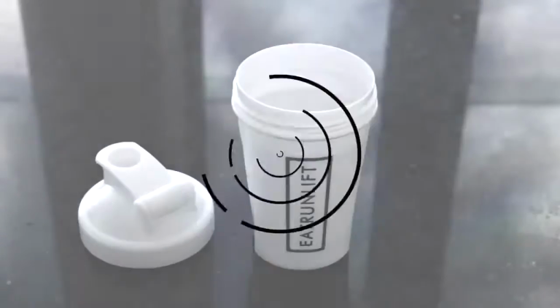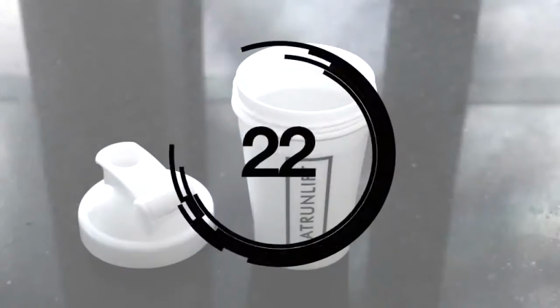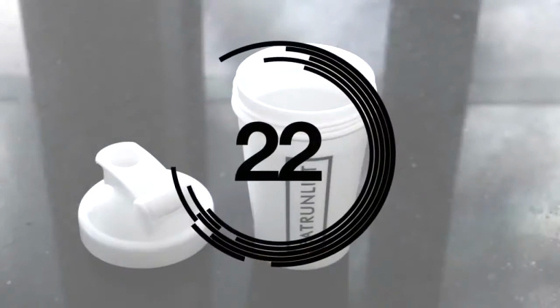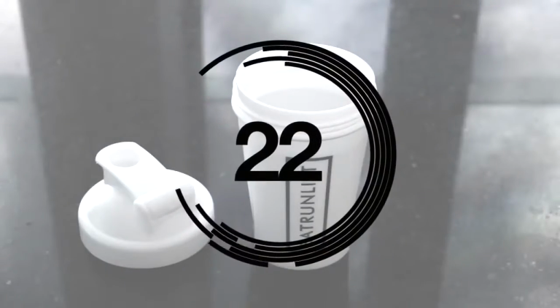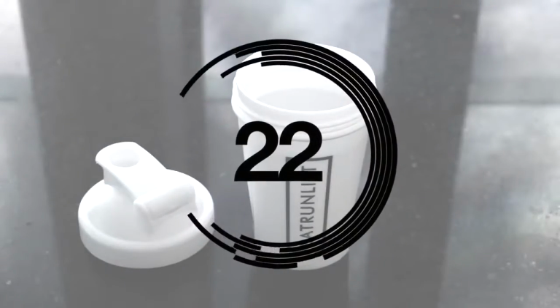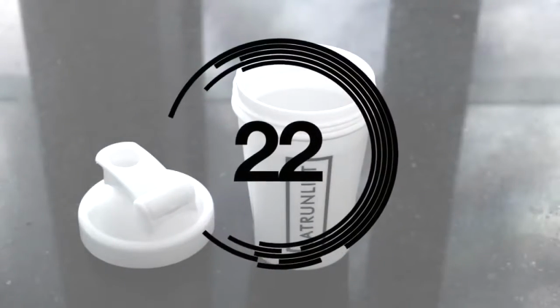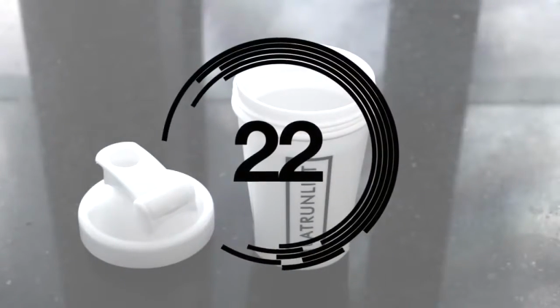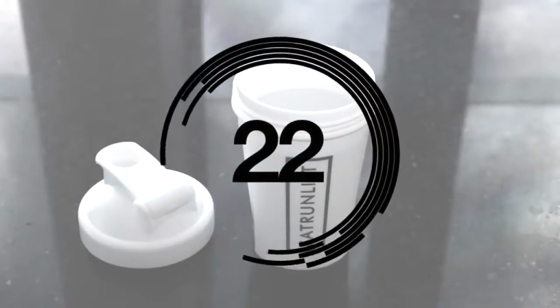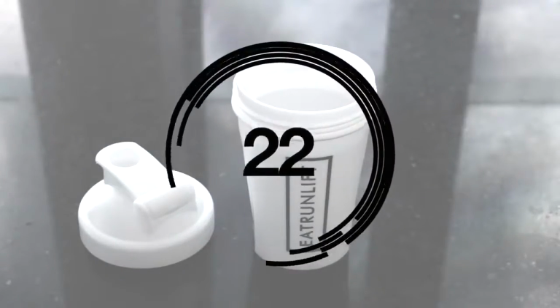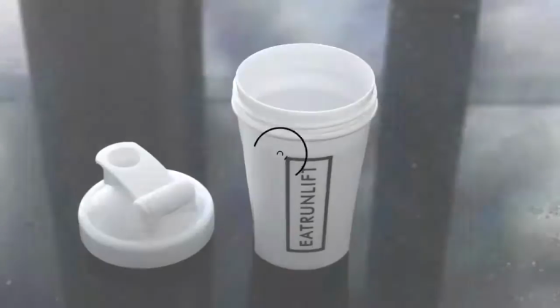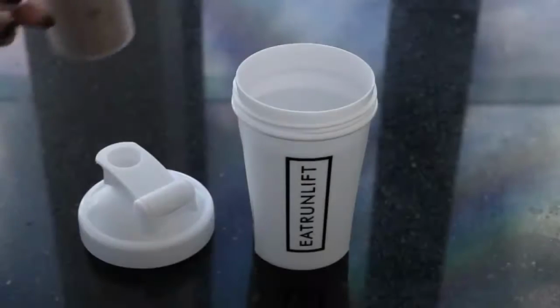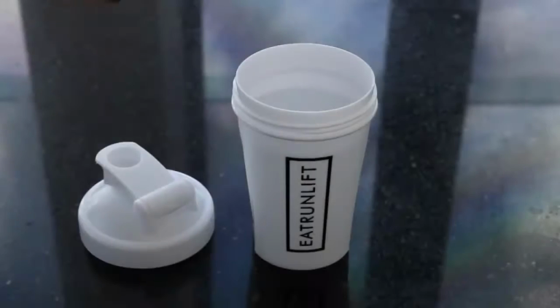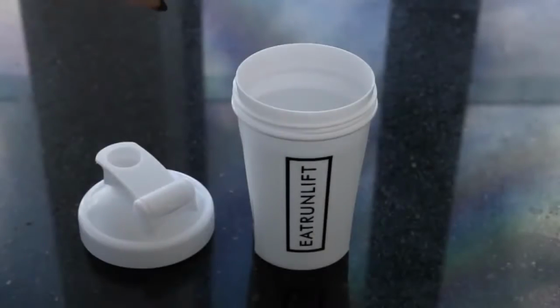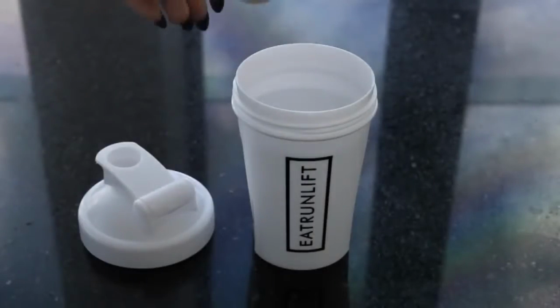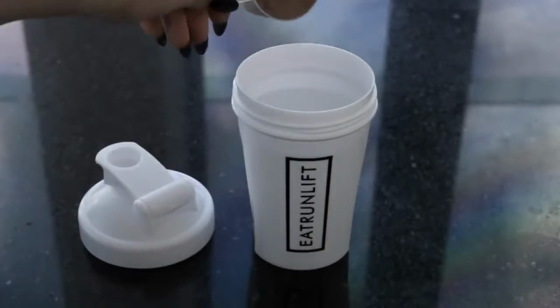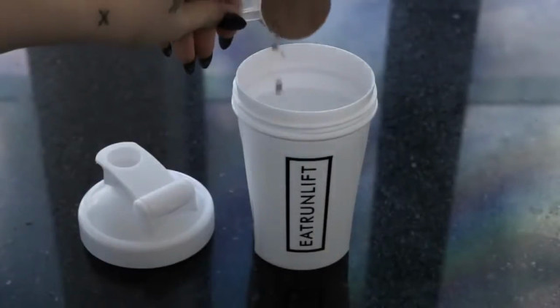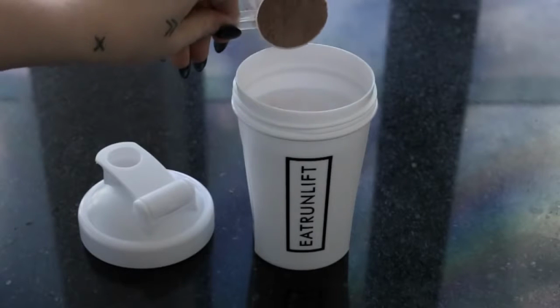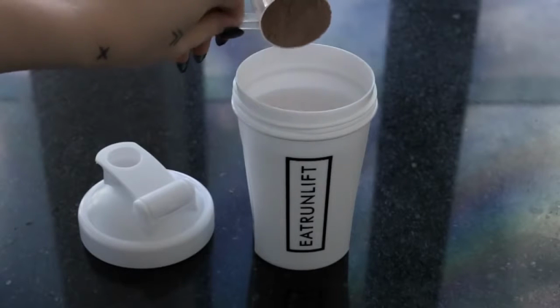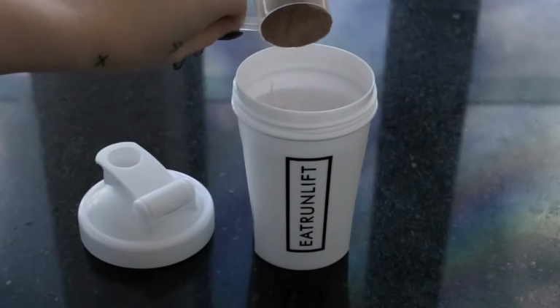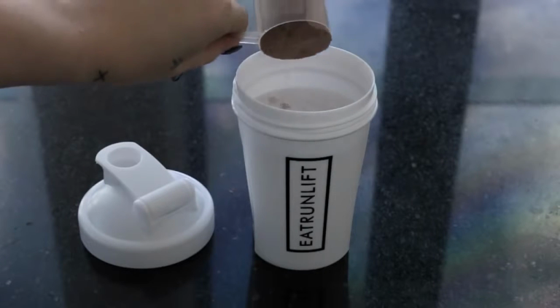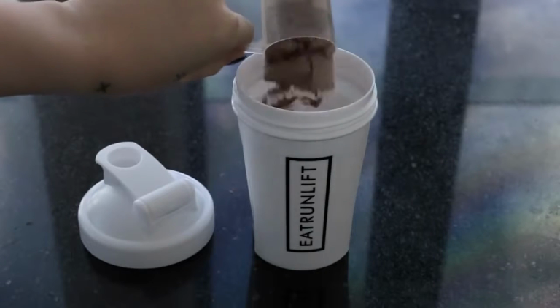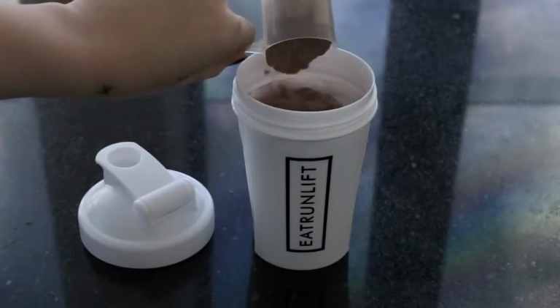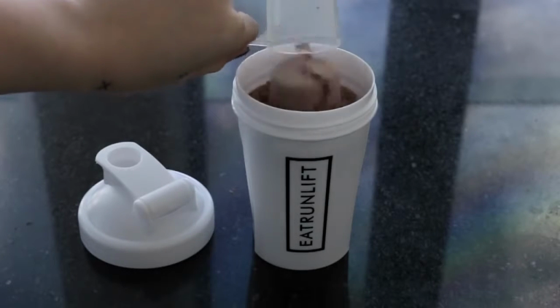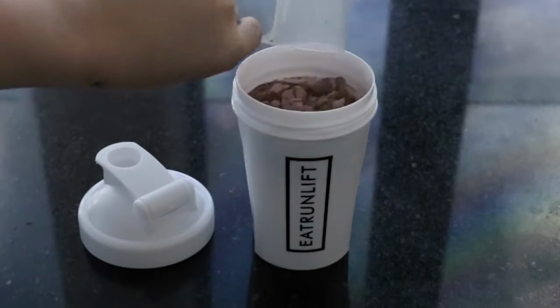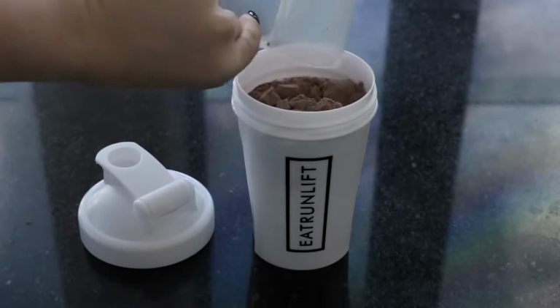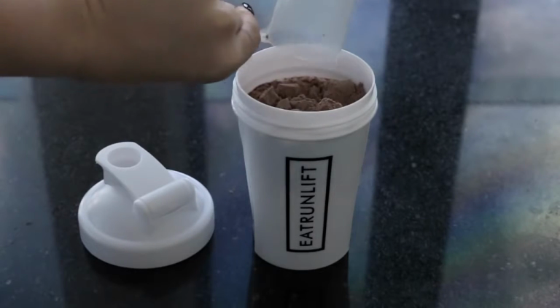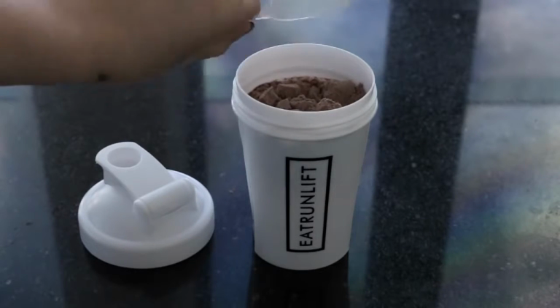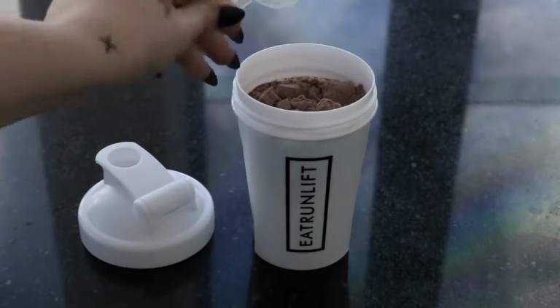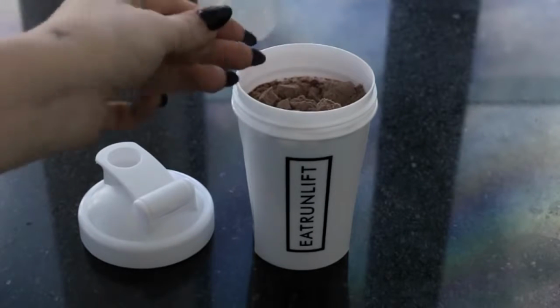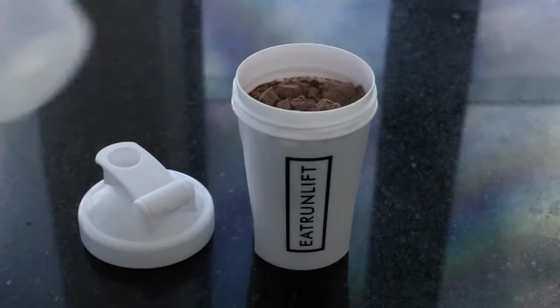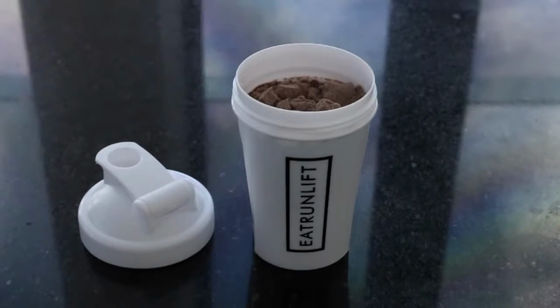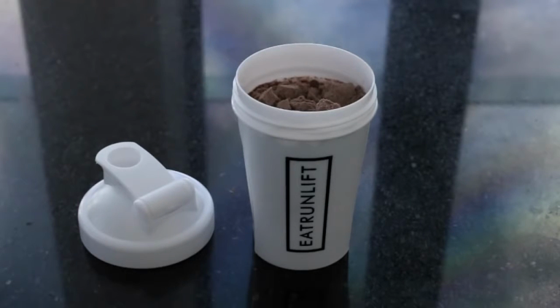If you're making a protein shake, add the water in first and then the protein so it doesn't get stuck at the bottom of your shaker.